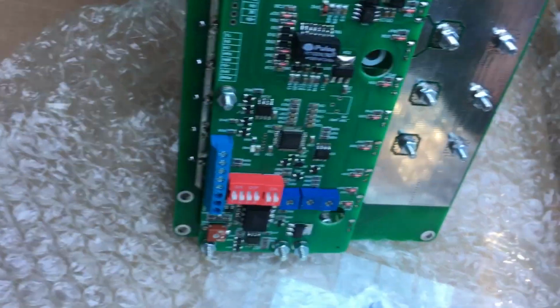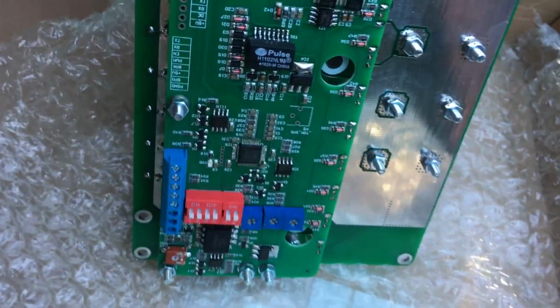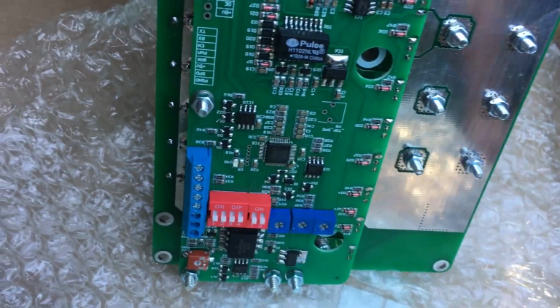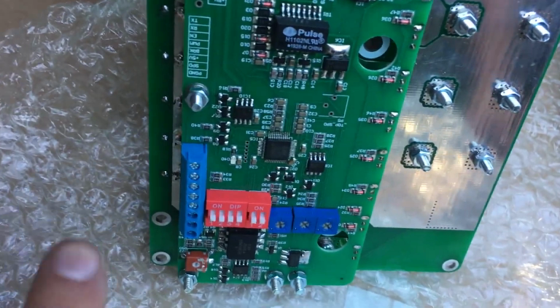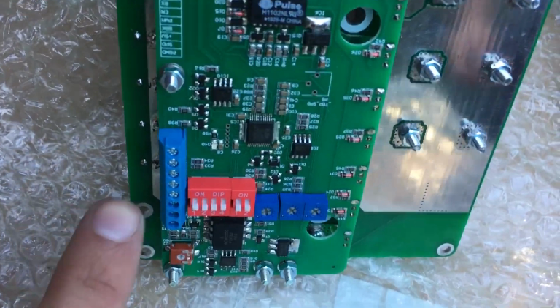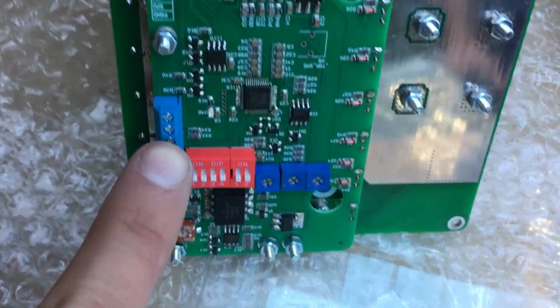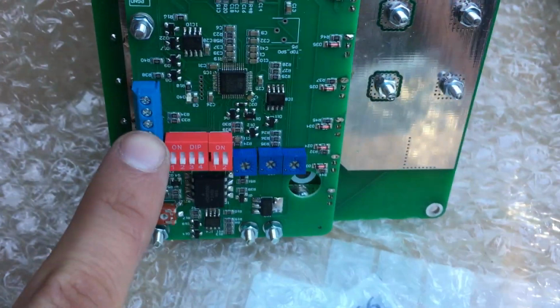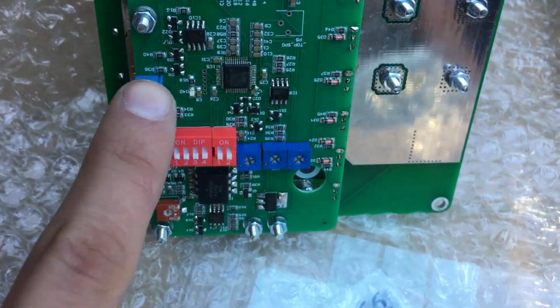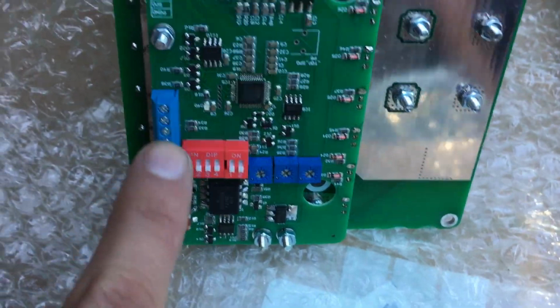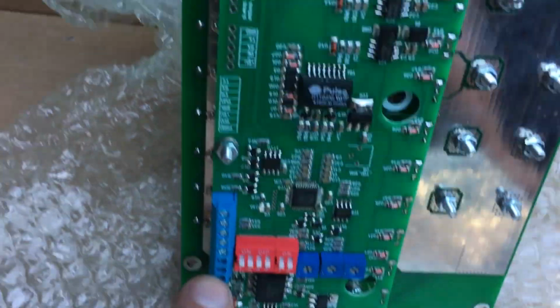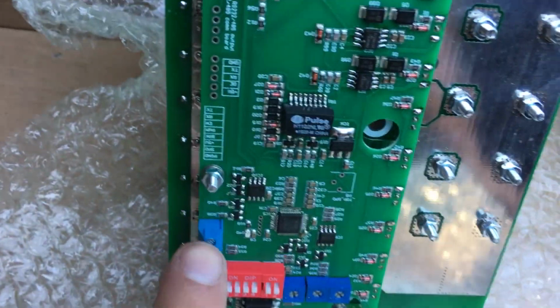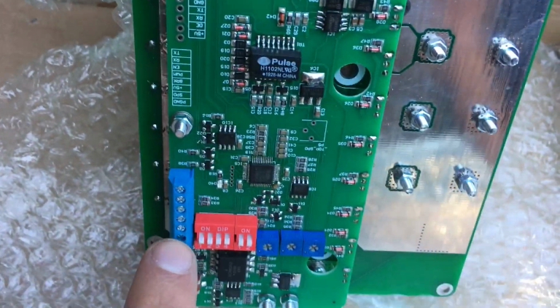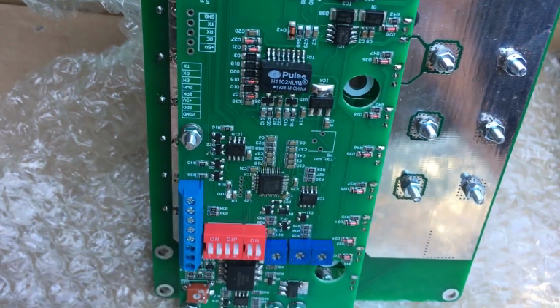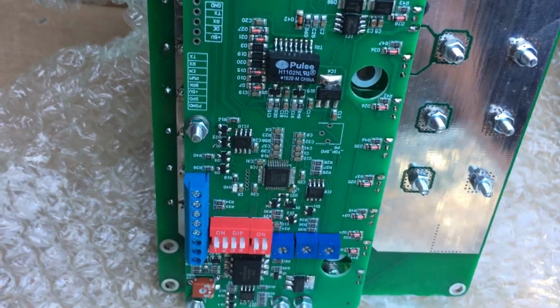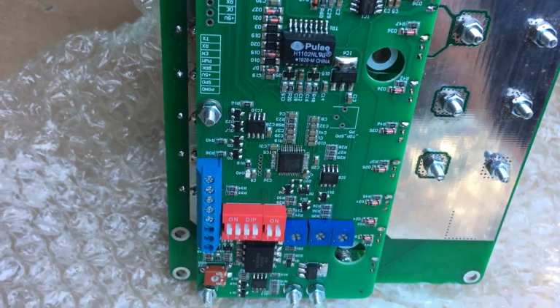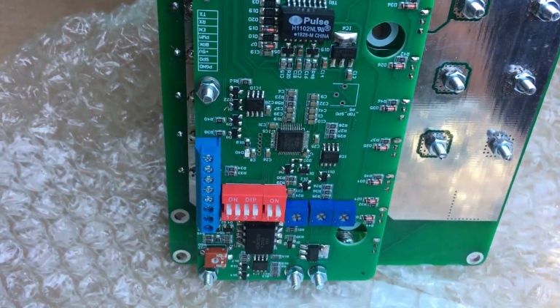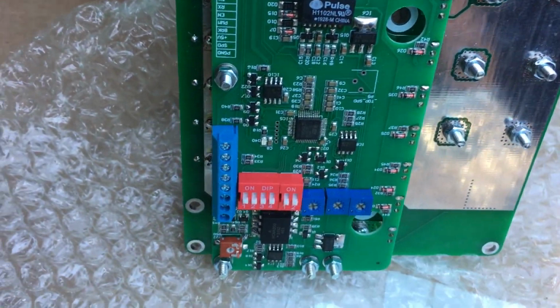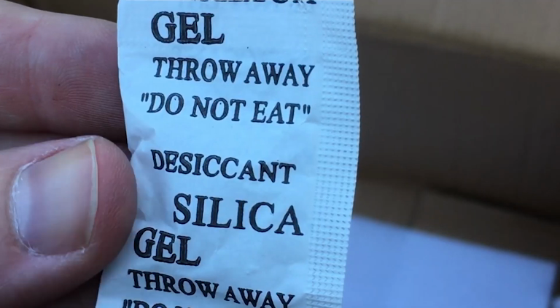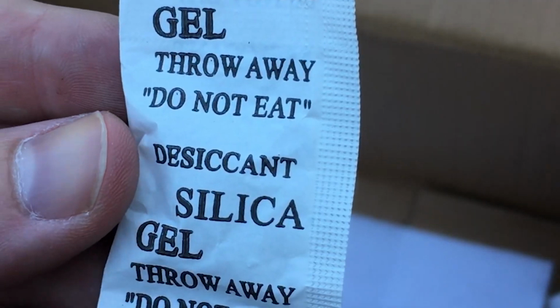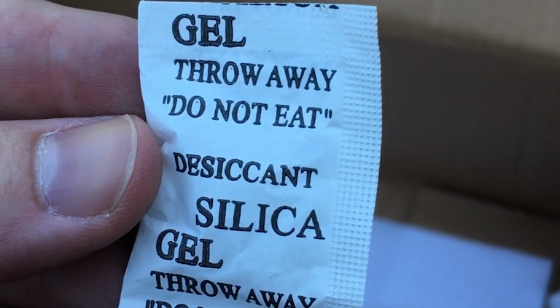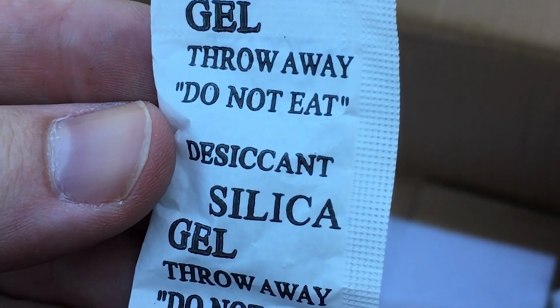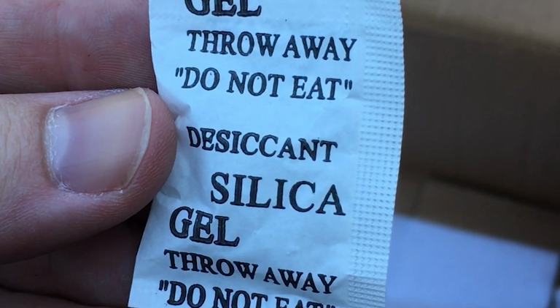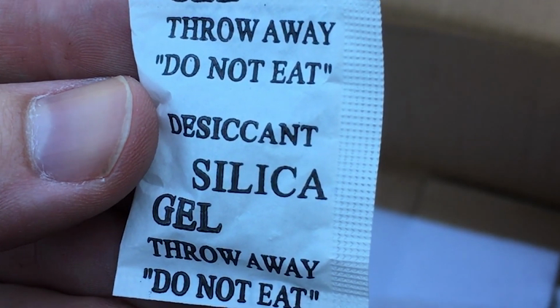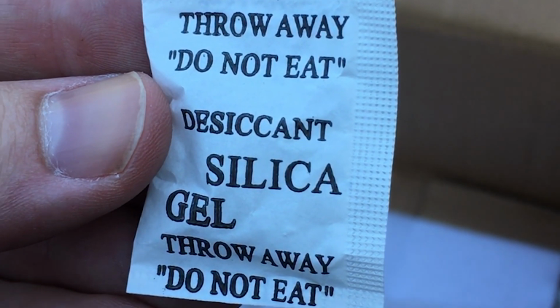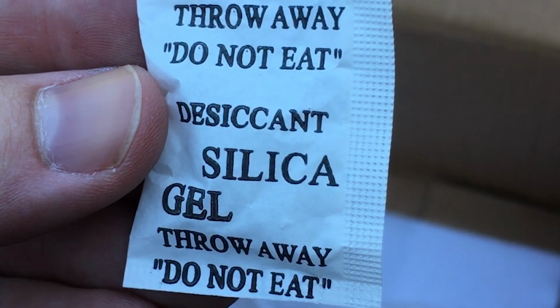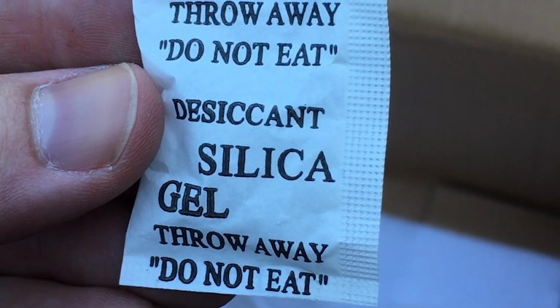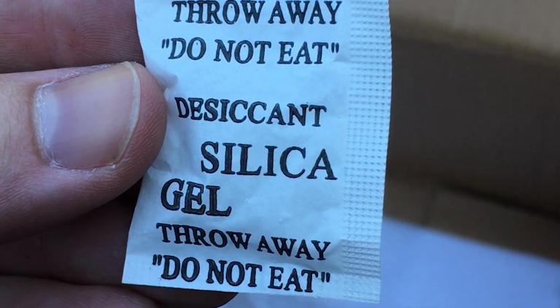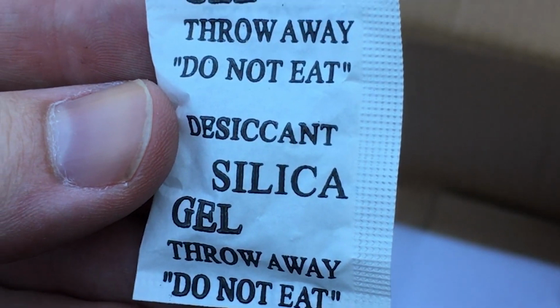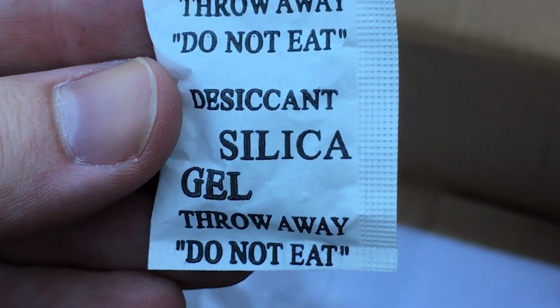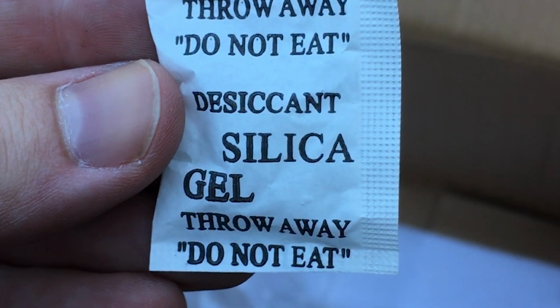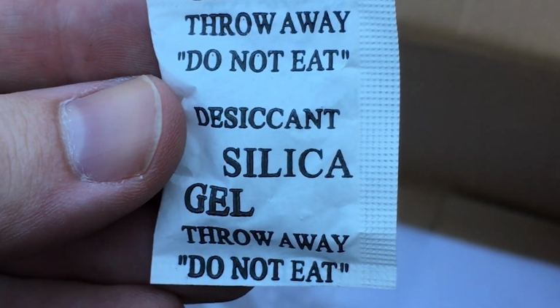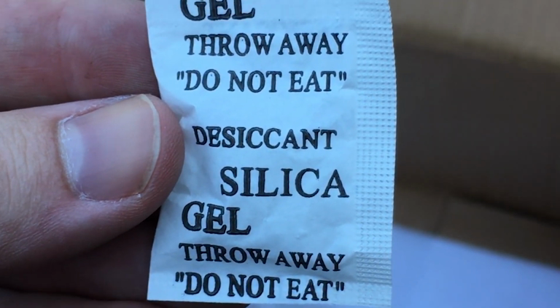This I think is just the heatsink. And this is the actual — there's switches down there. These are going to be the control terminals. Do we really need these? This silica gel's nickname is 'do not eat.'